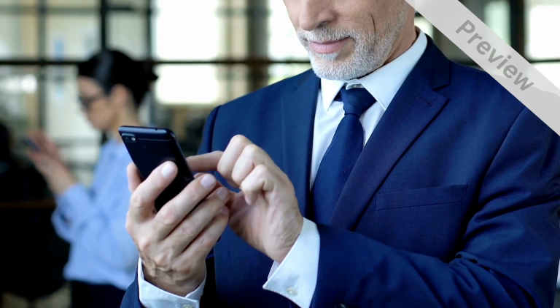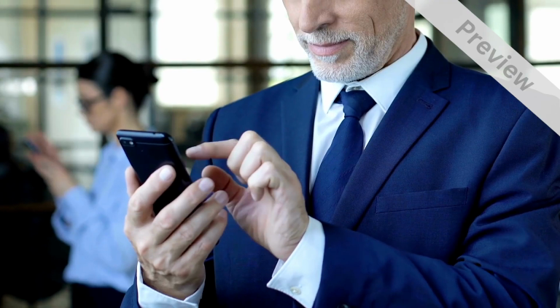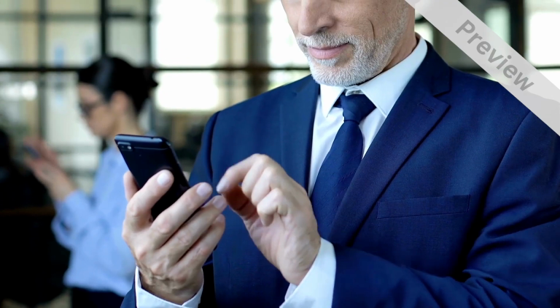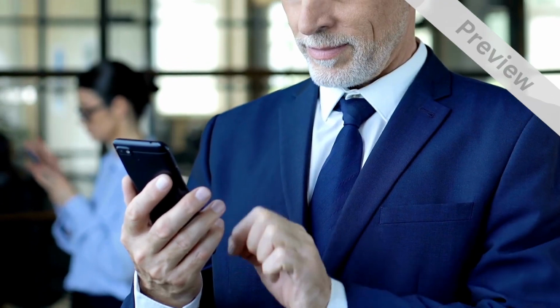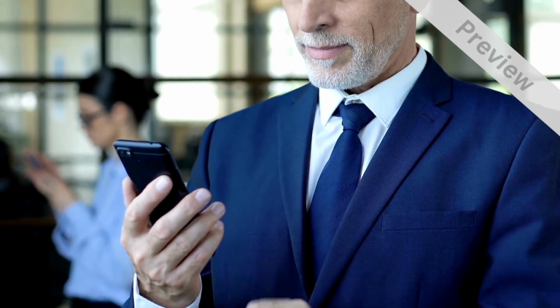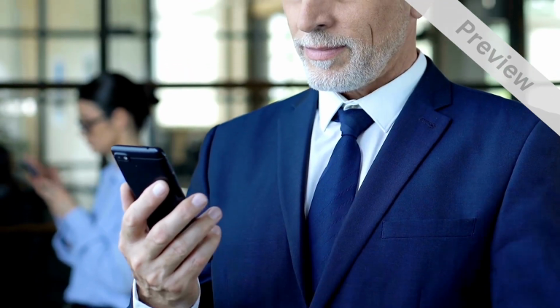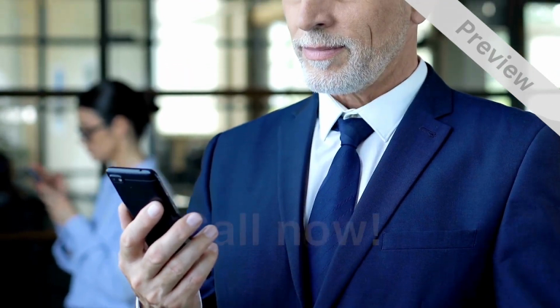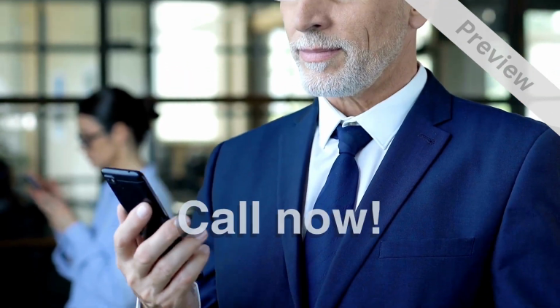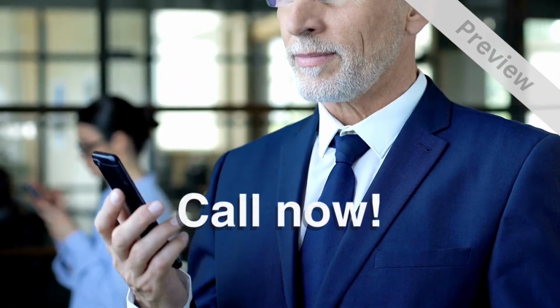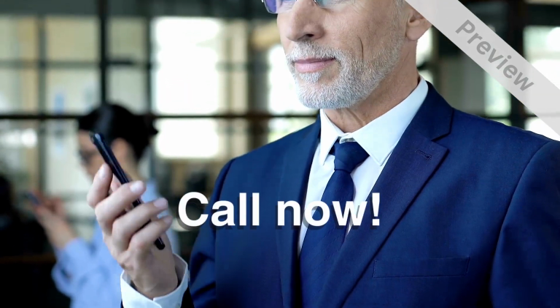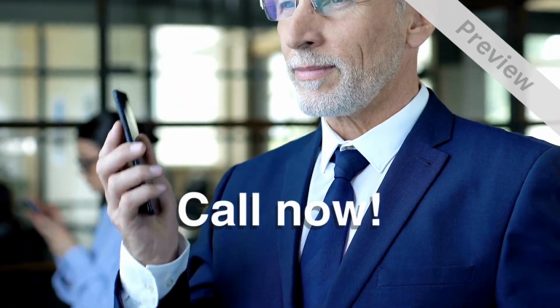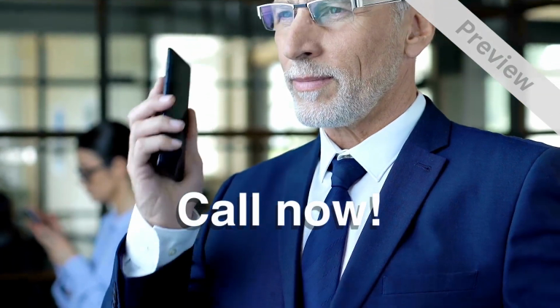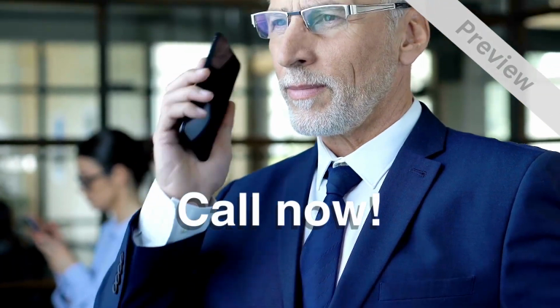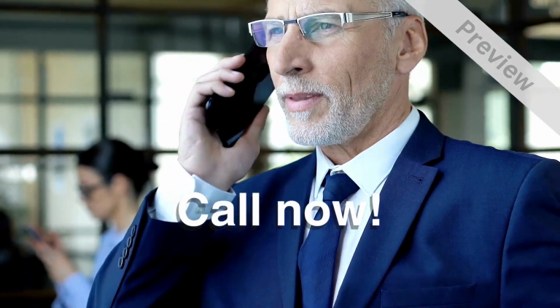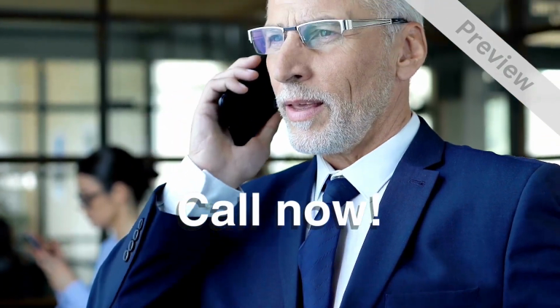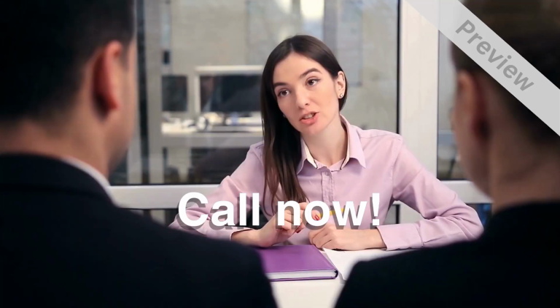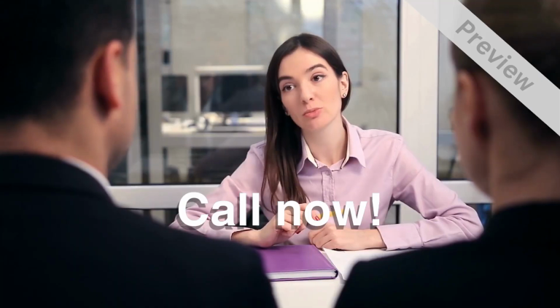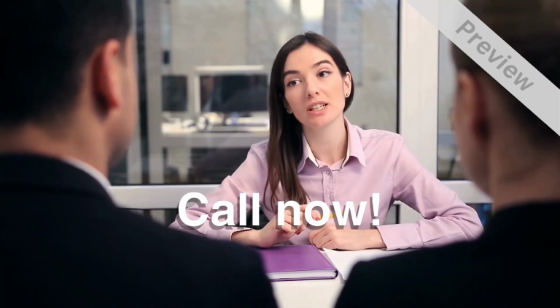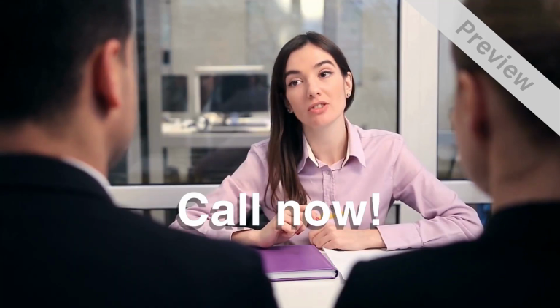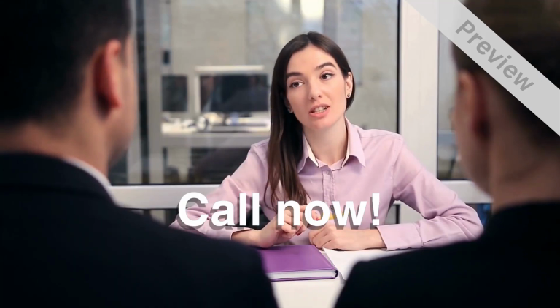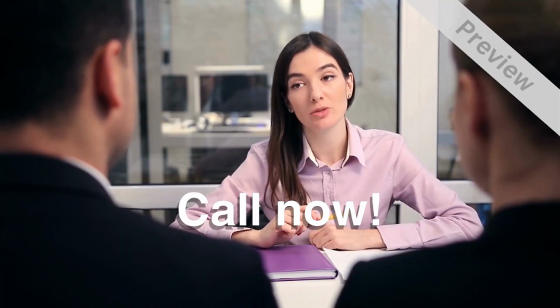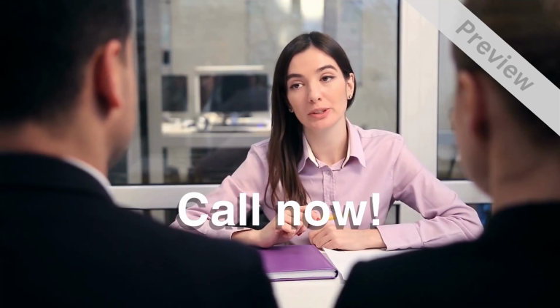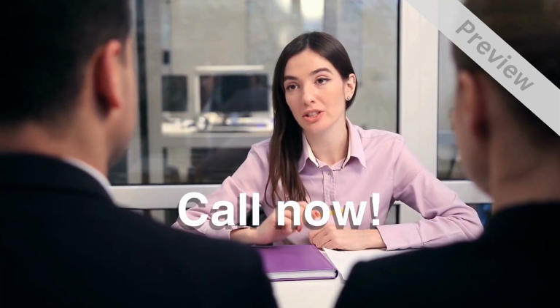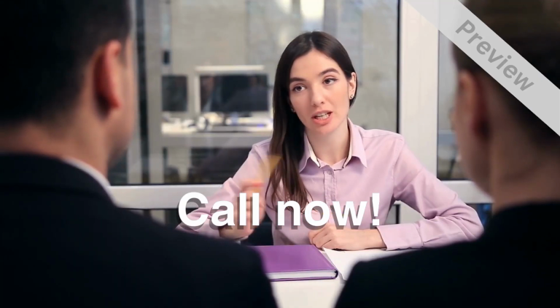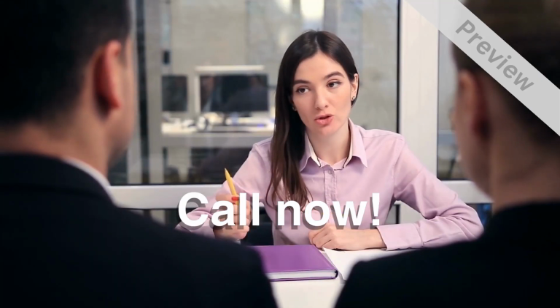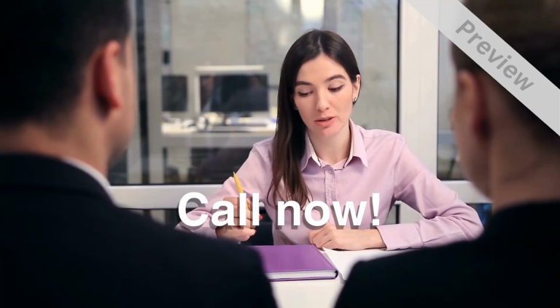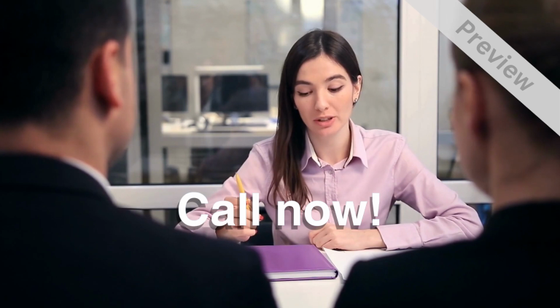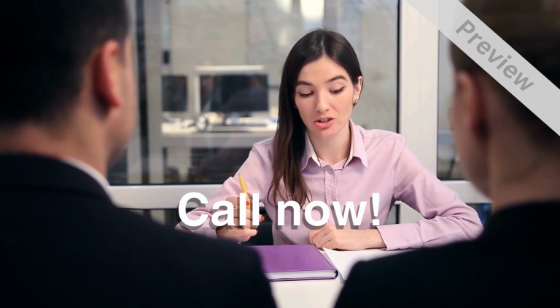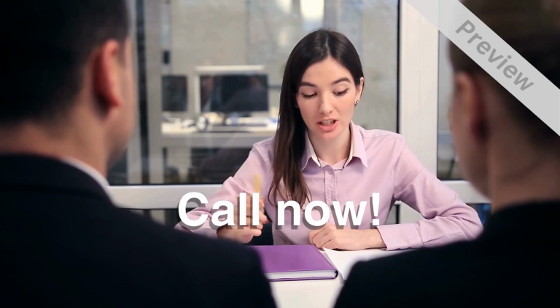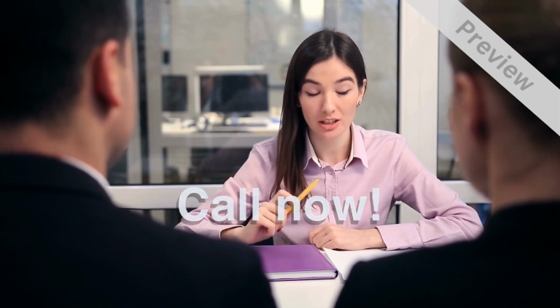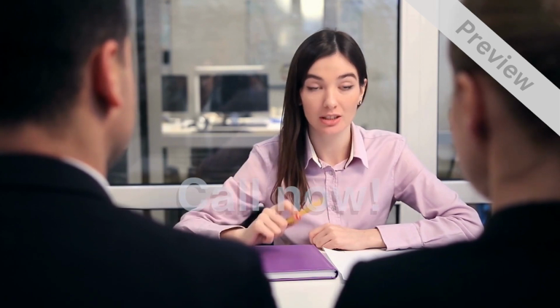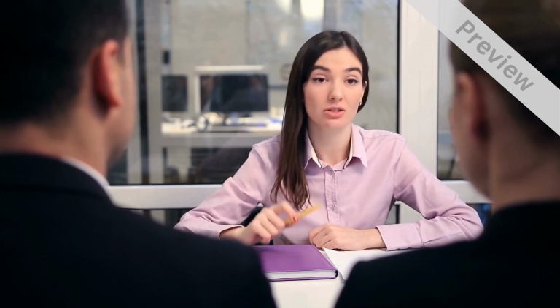Call or email one of our friendly staff now to schedule an appointment to discuss your property management needs.